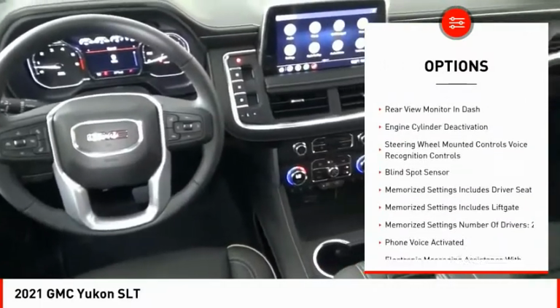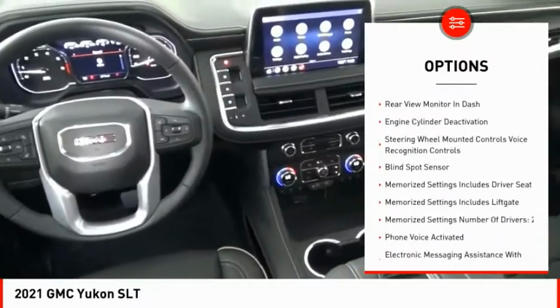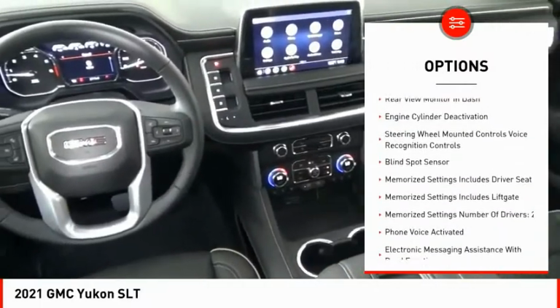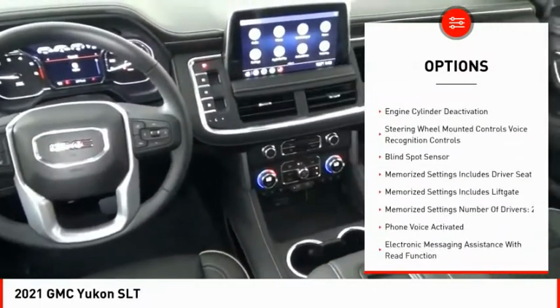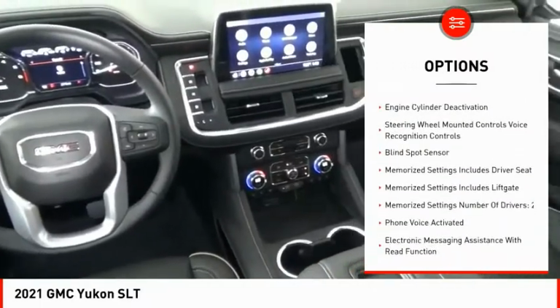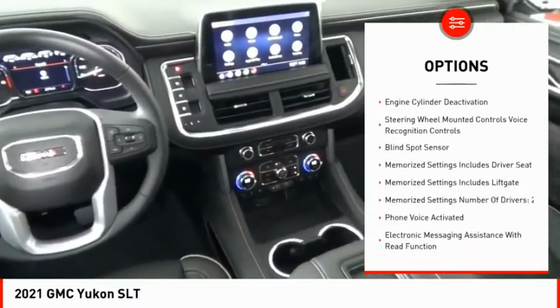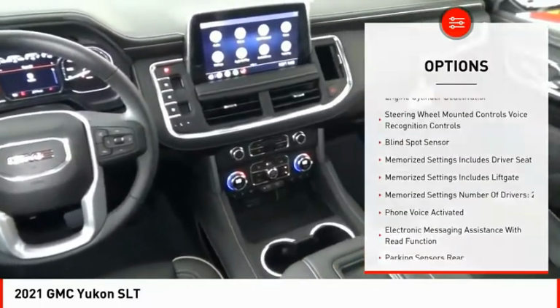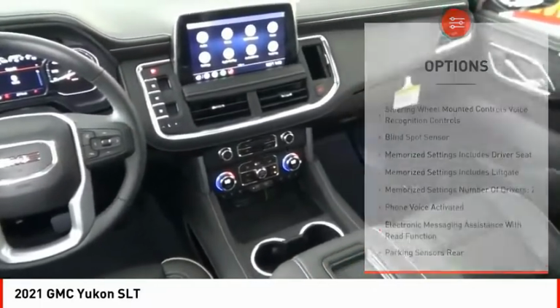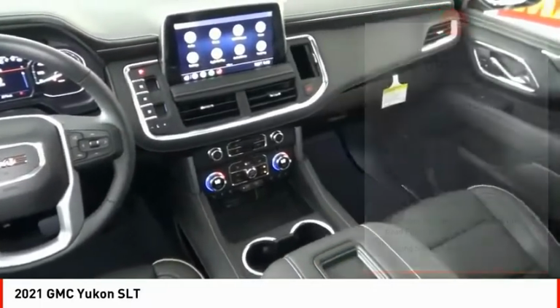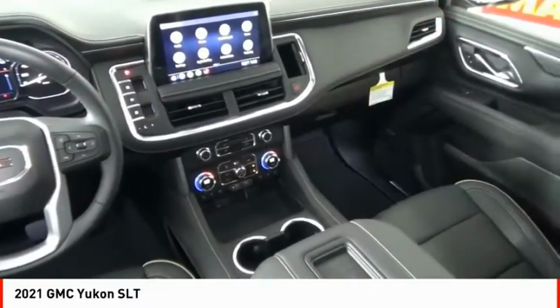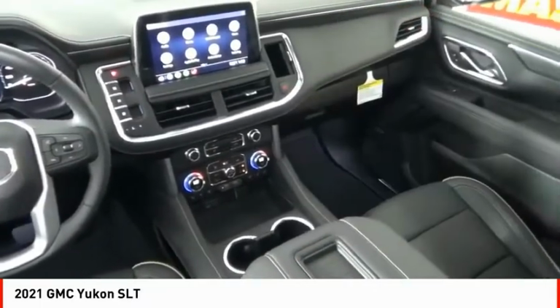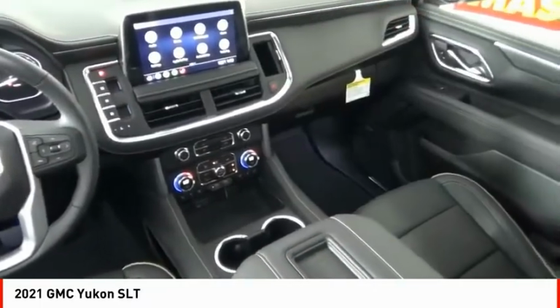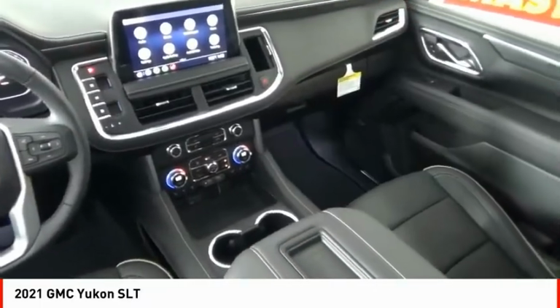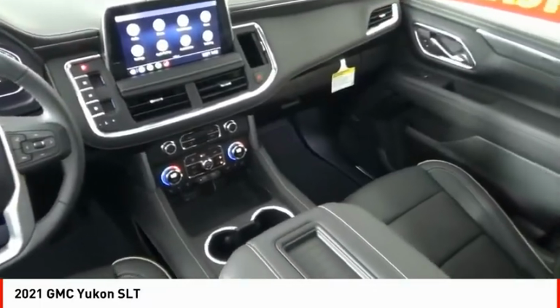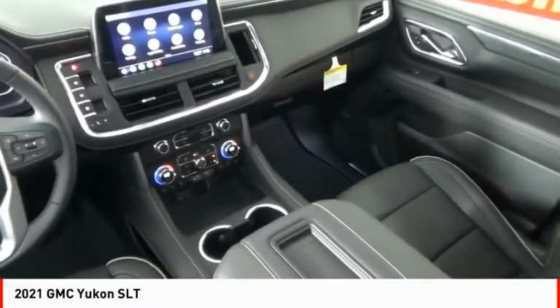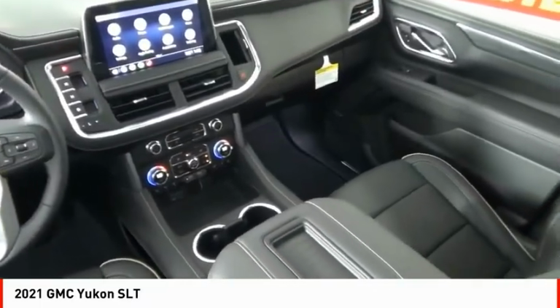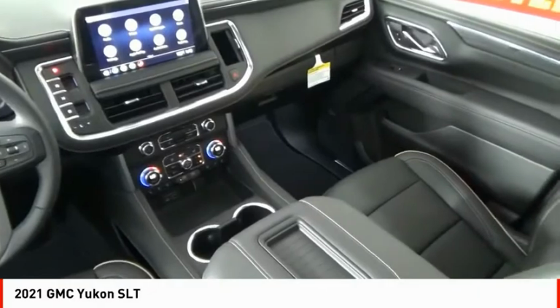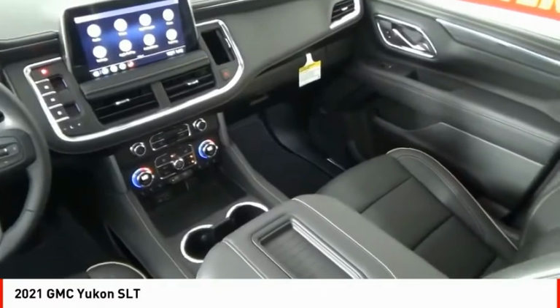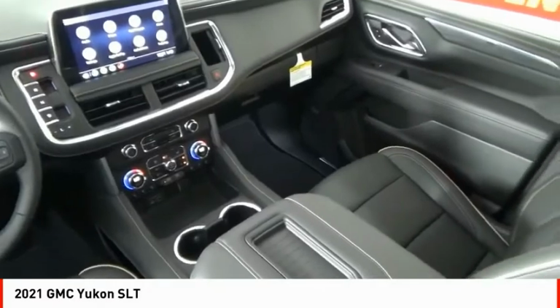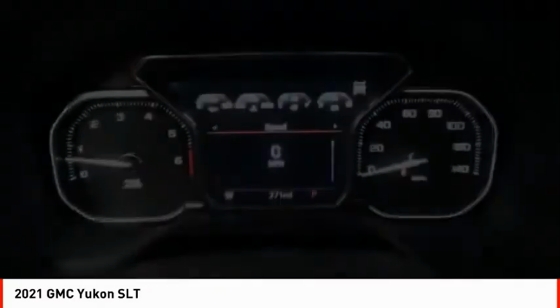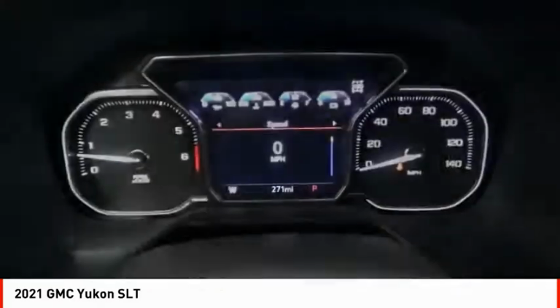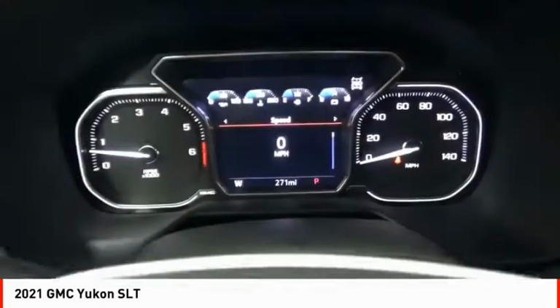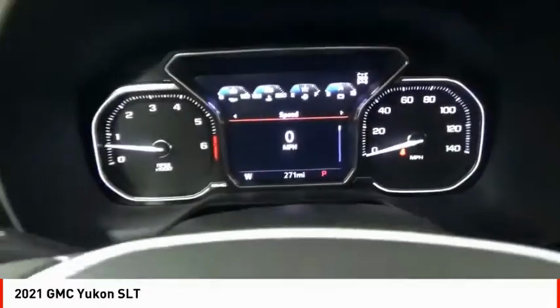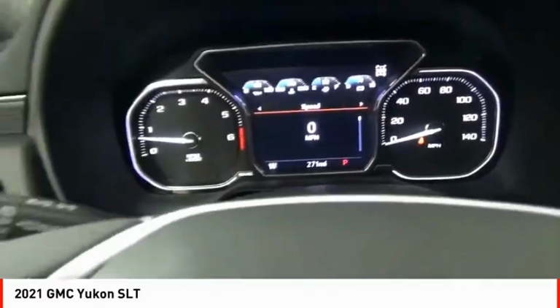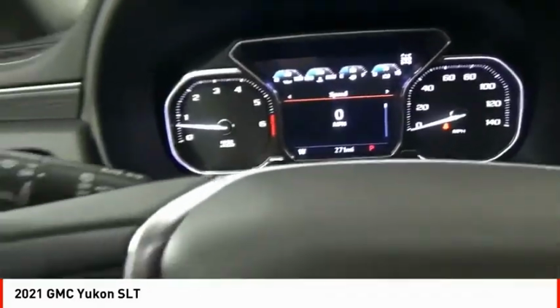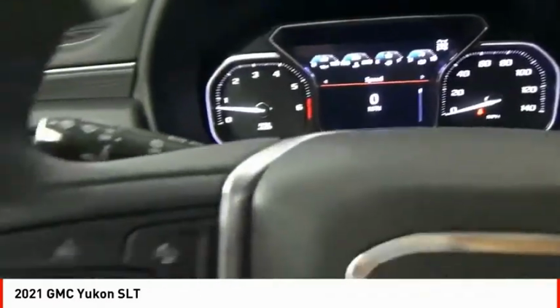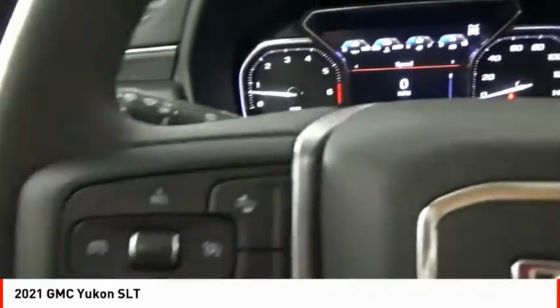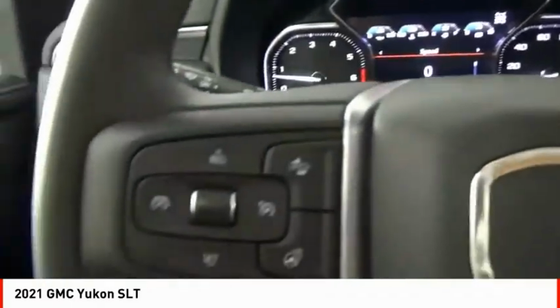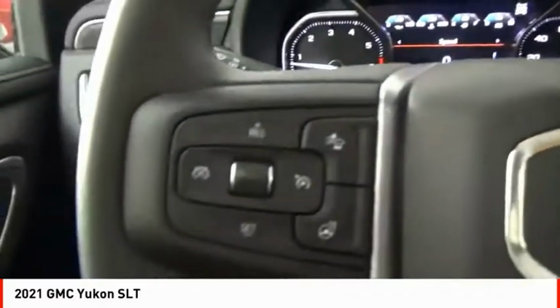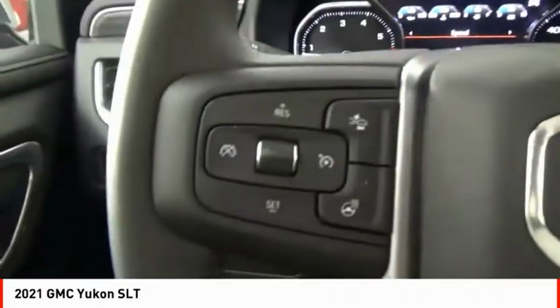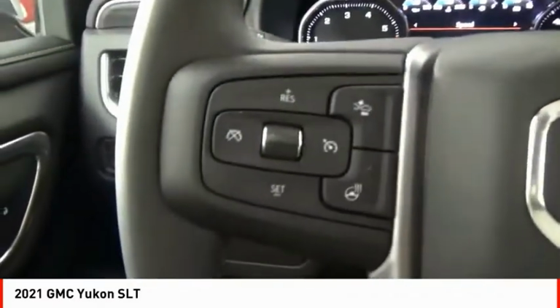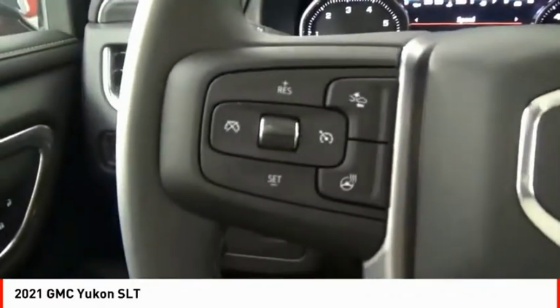Front suspension type is strut. Additional features include power brakes, braking assist, rear view camera, and leather trim seats.